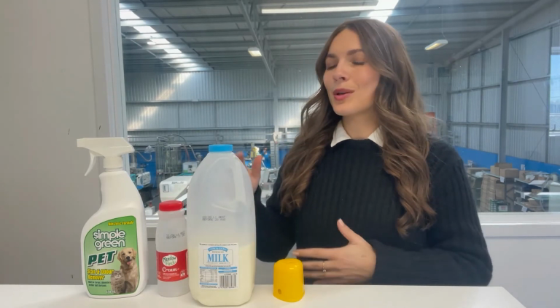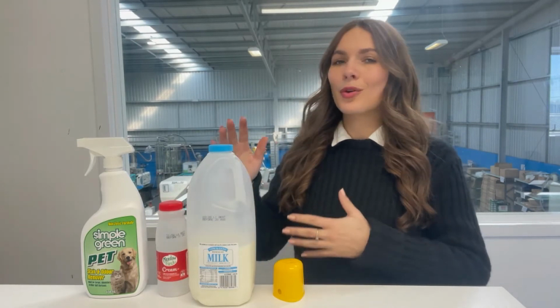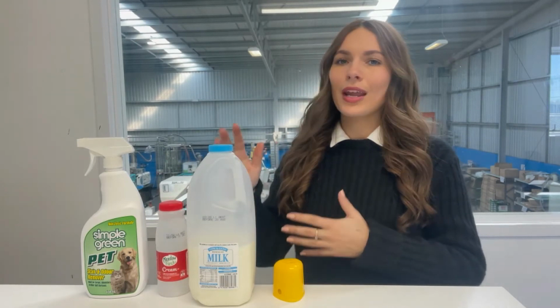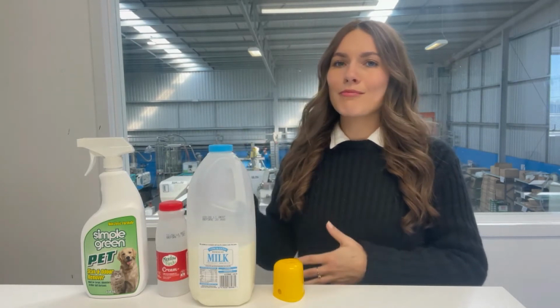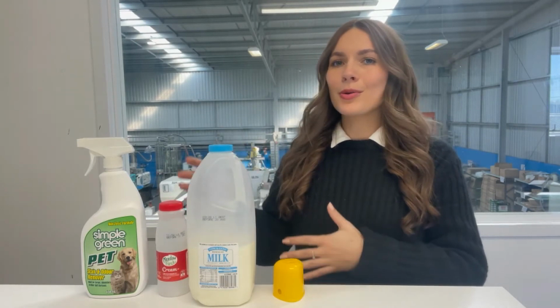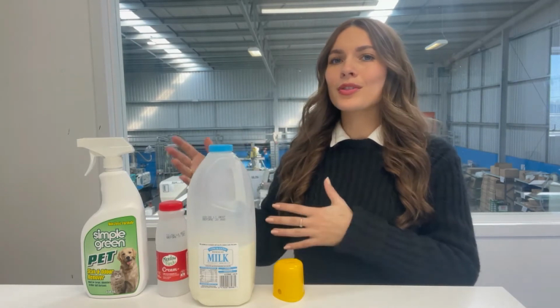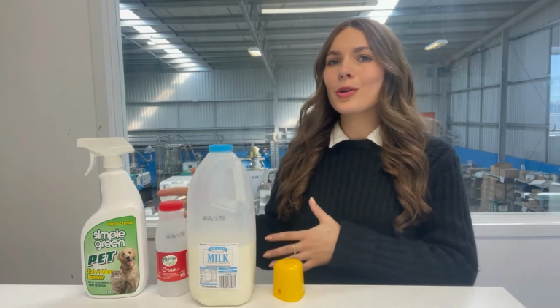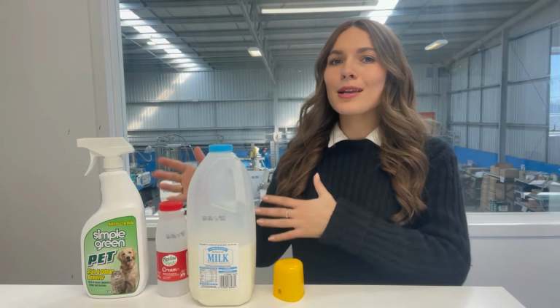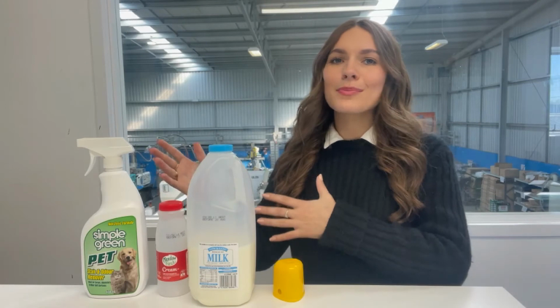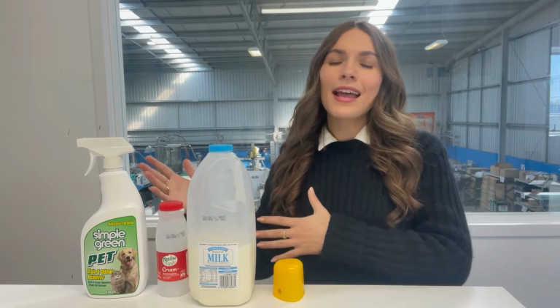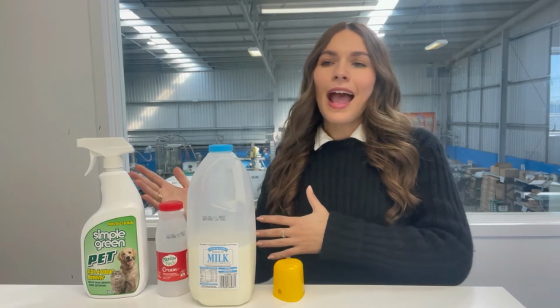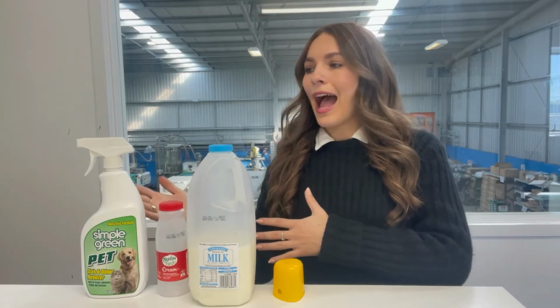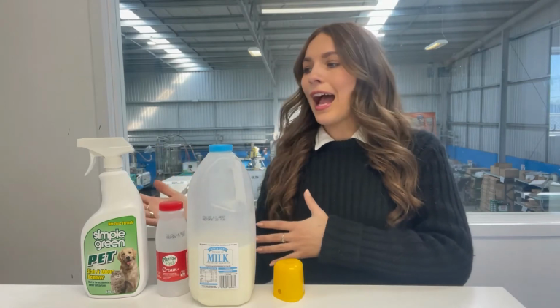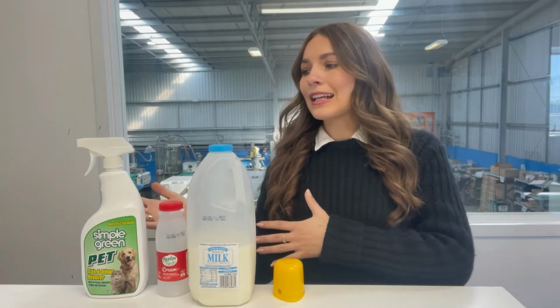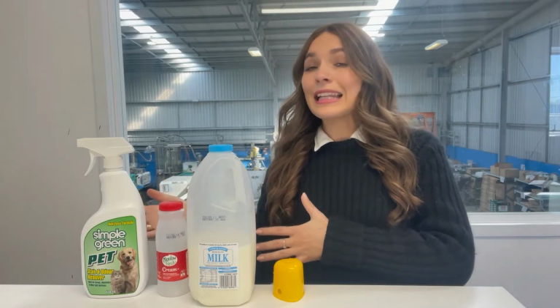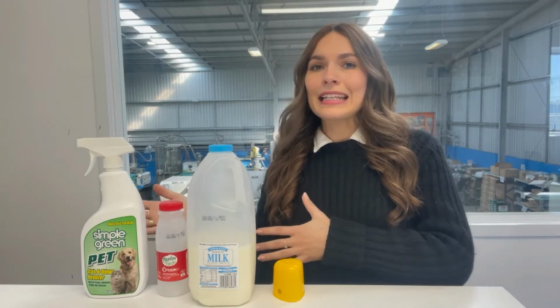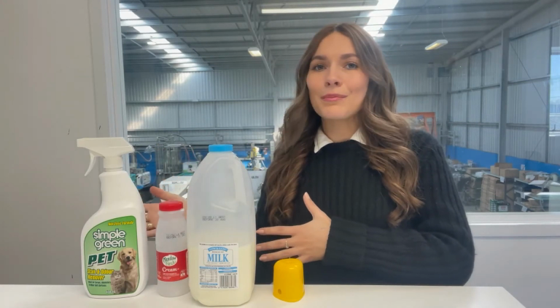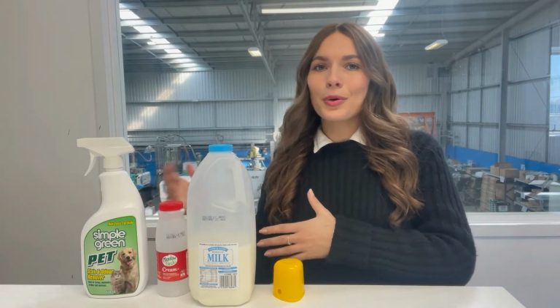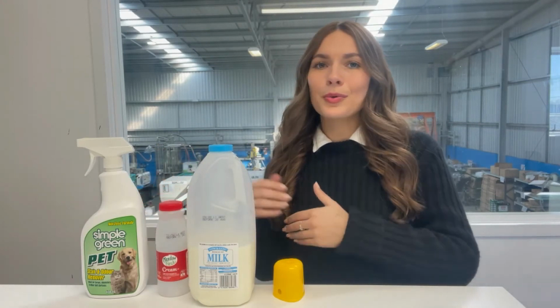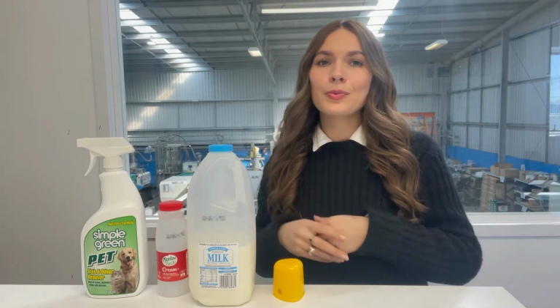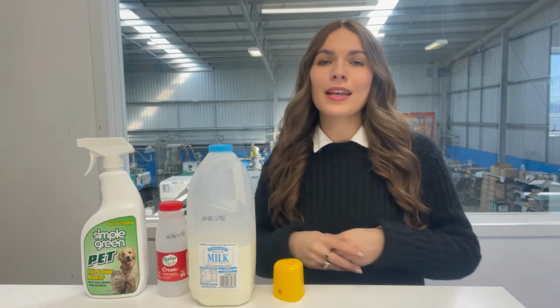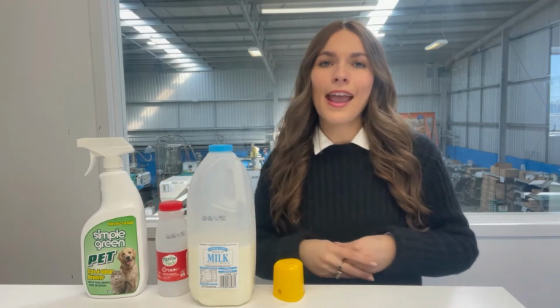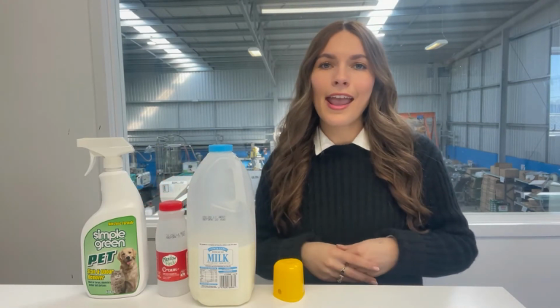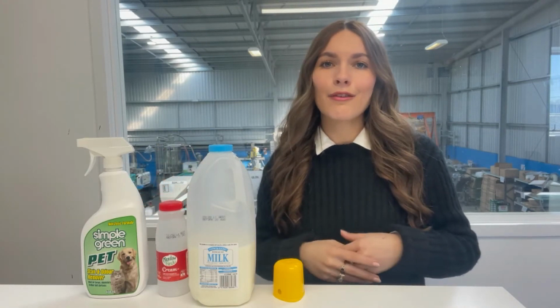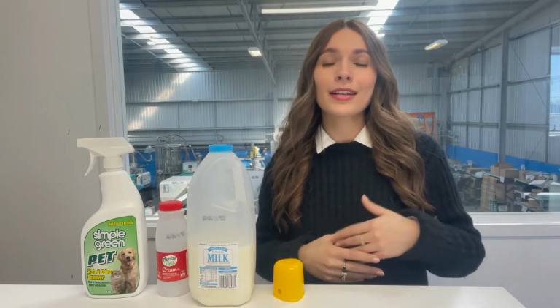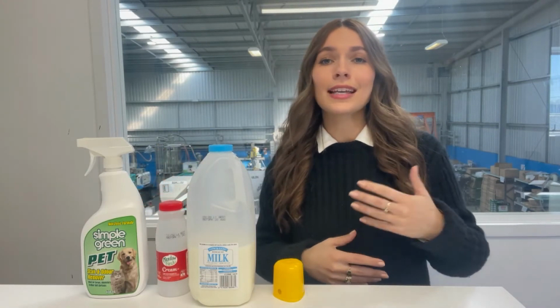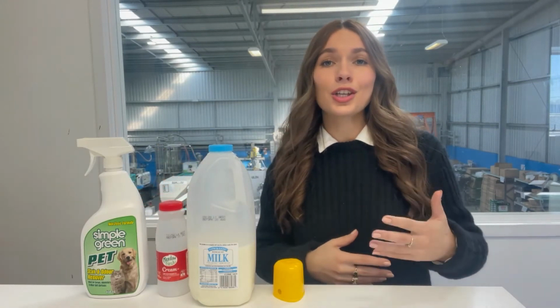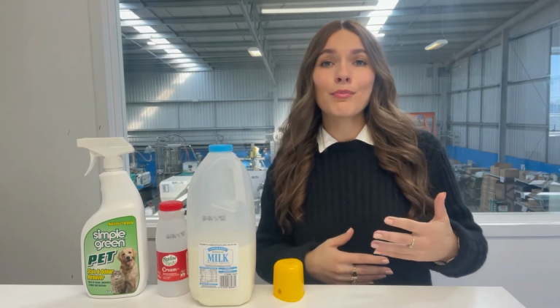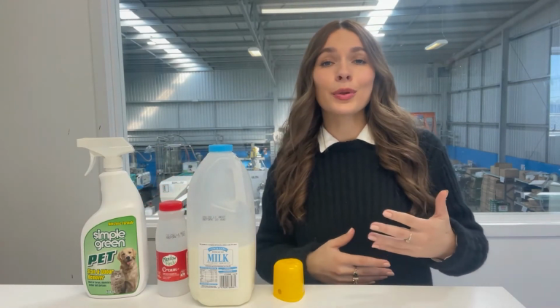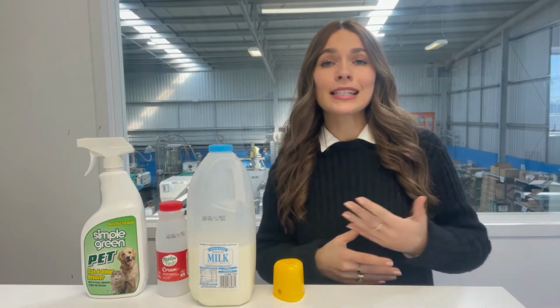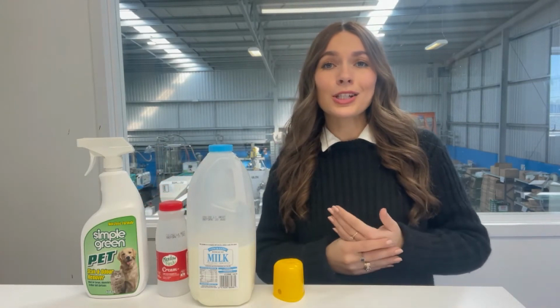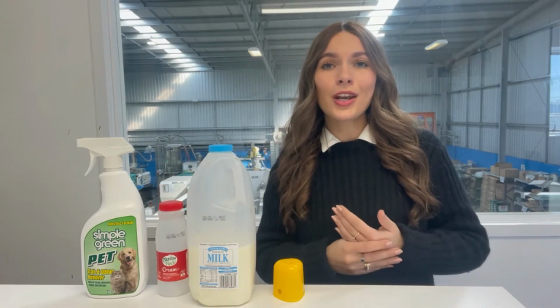So we've got our milks, creams, cleaning bottles, and things like shampoo and conditioner.